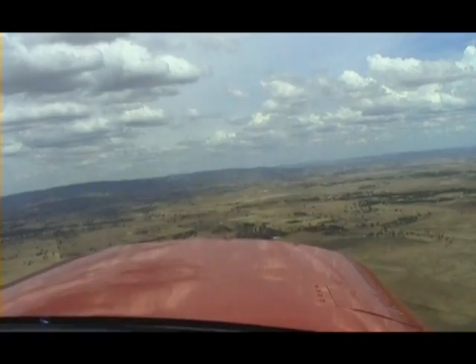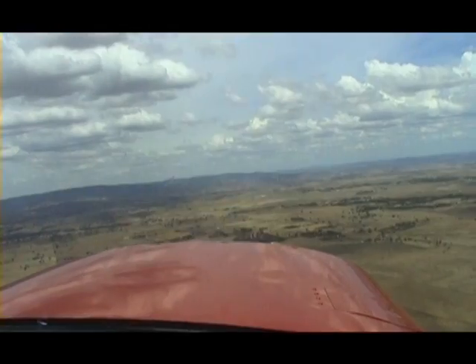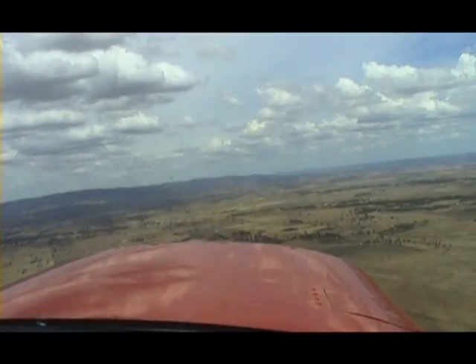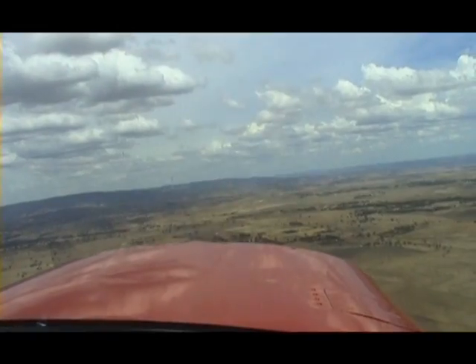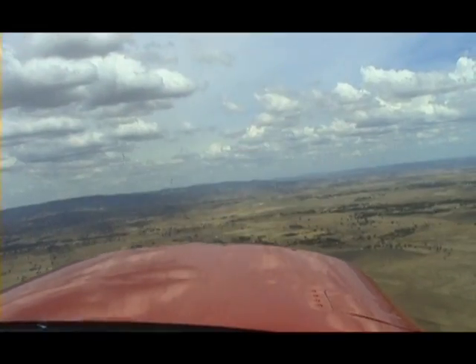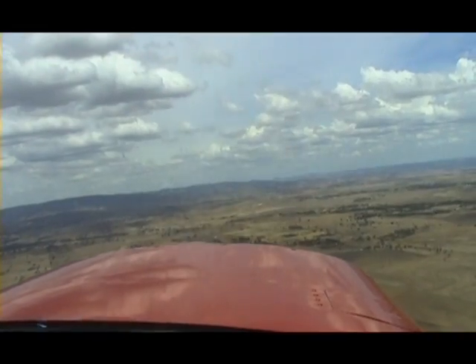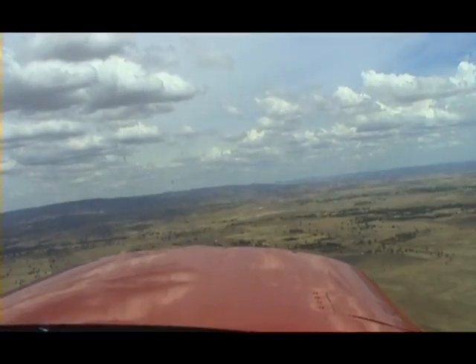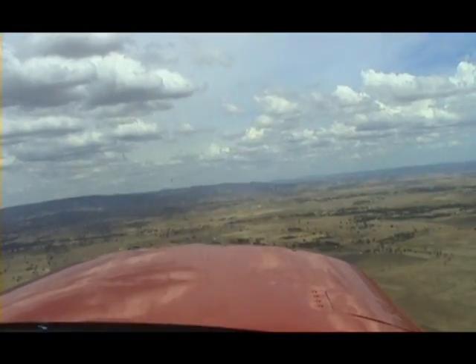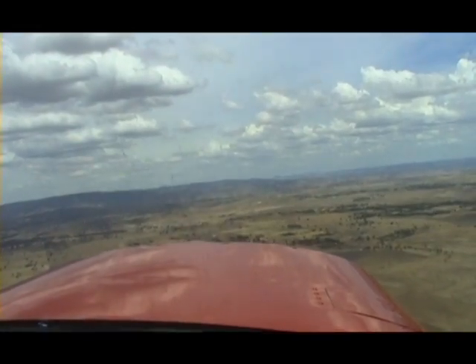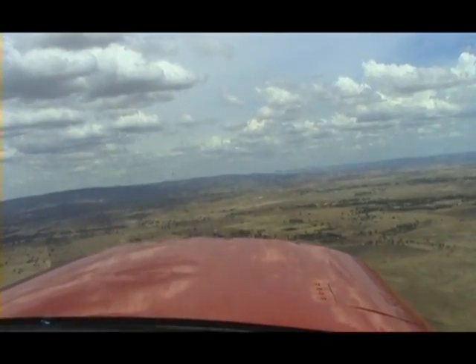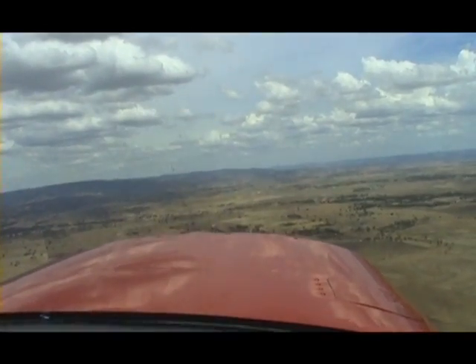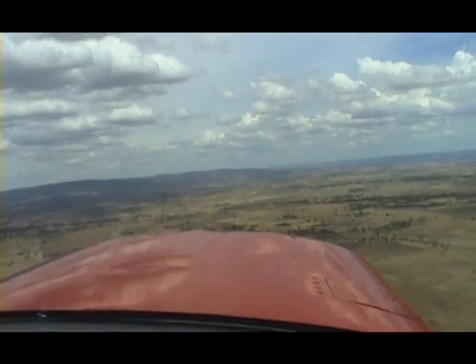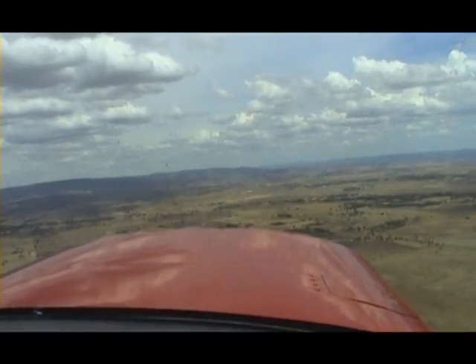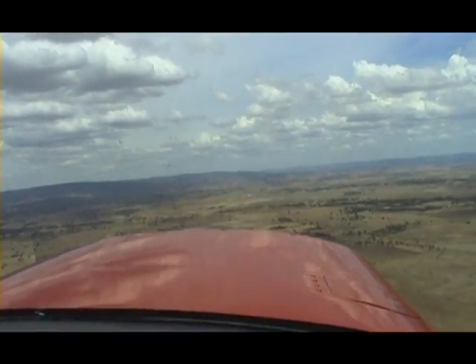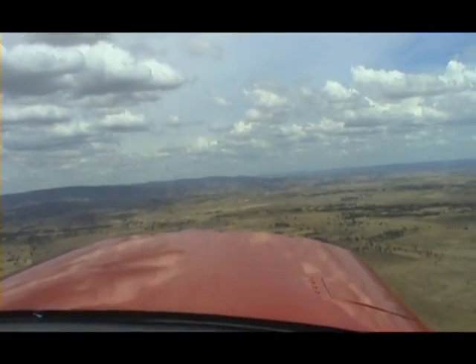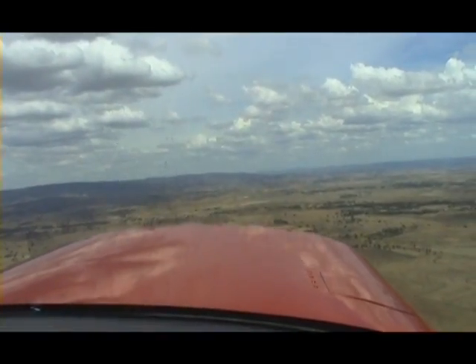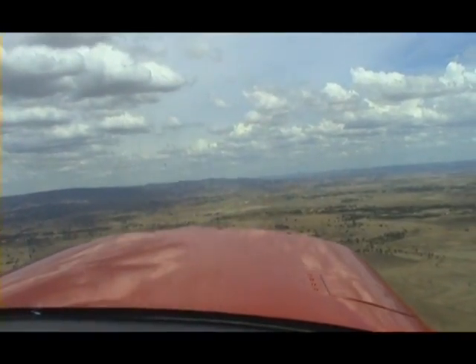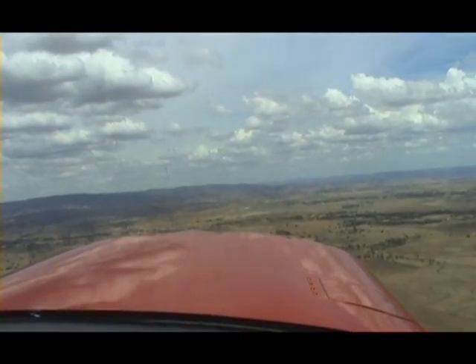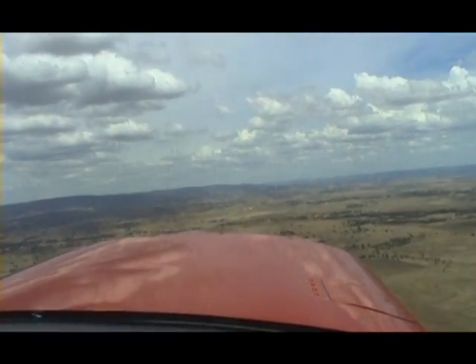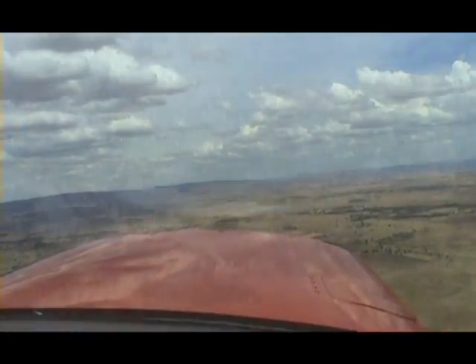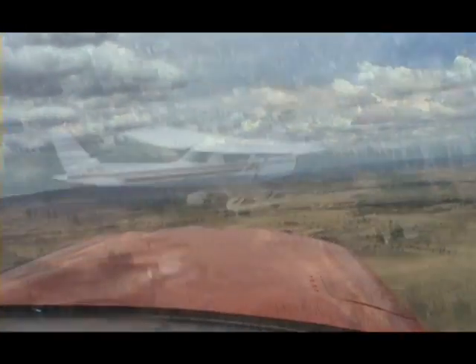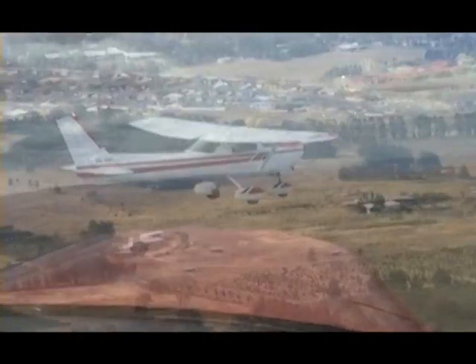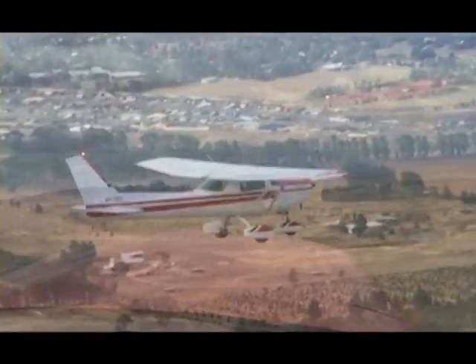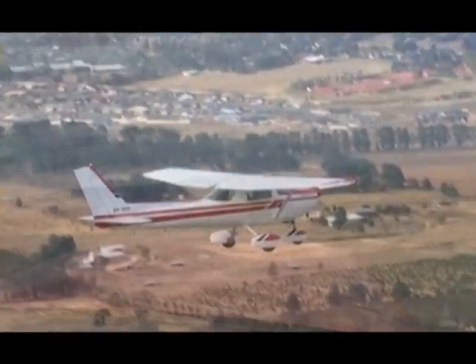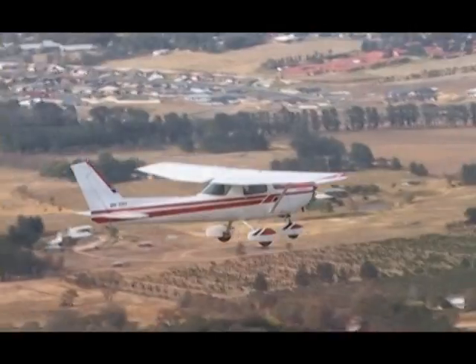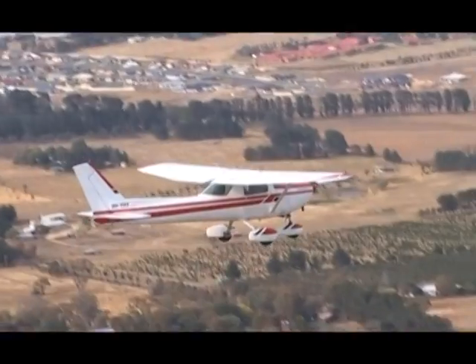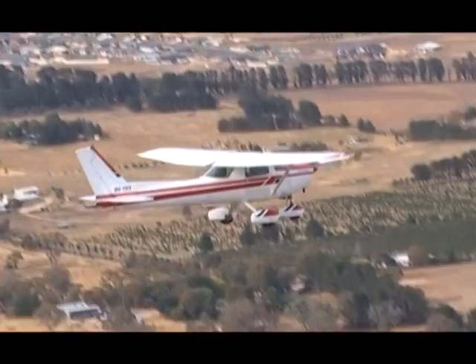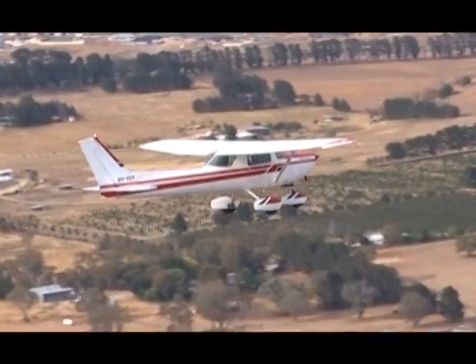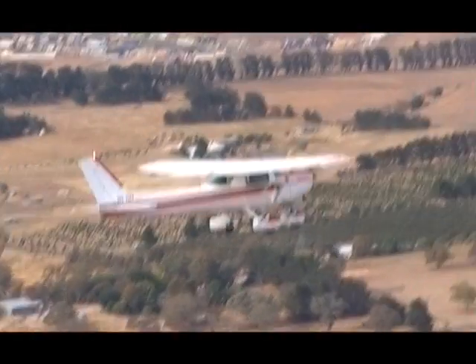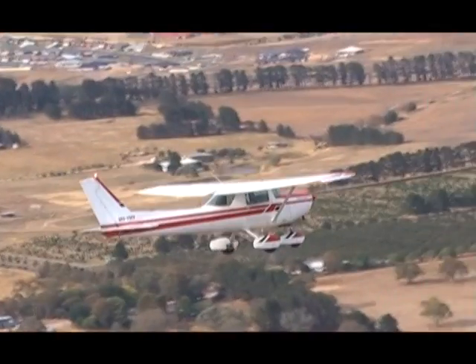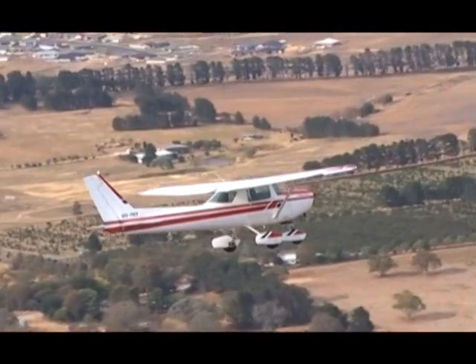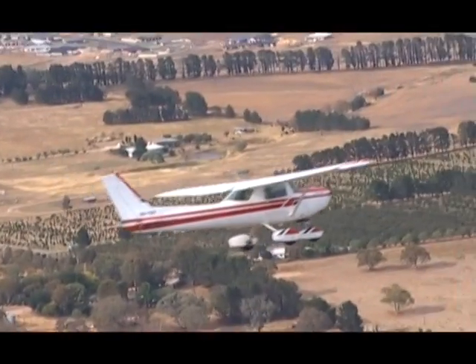Bathurst traffic, Cessna 152 Yankee Hotel Yankee, turning downwind, runway 35, Bathurst.